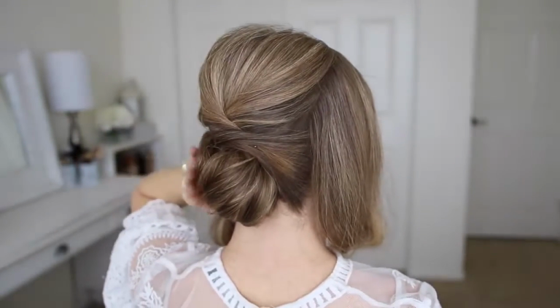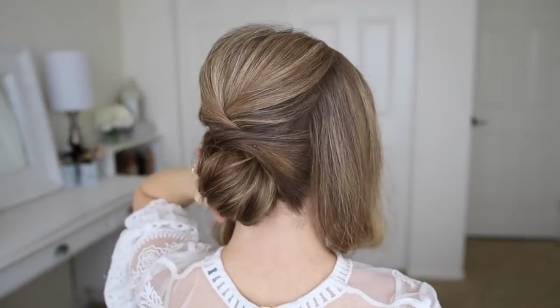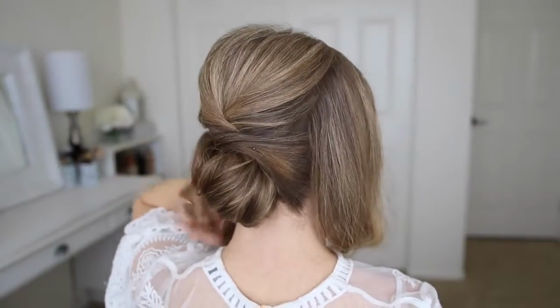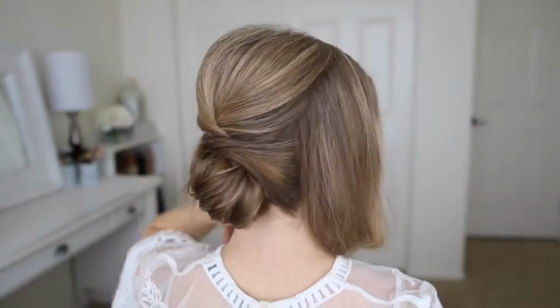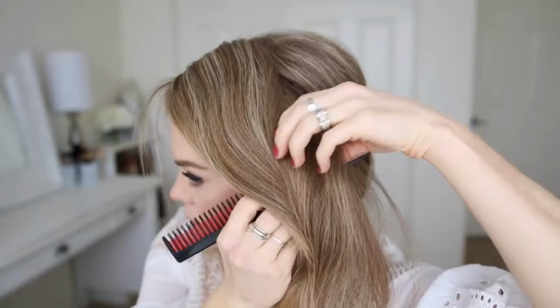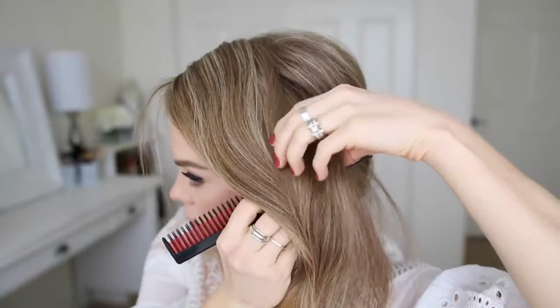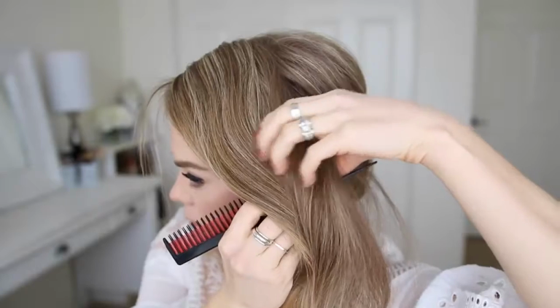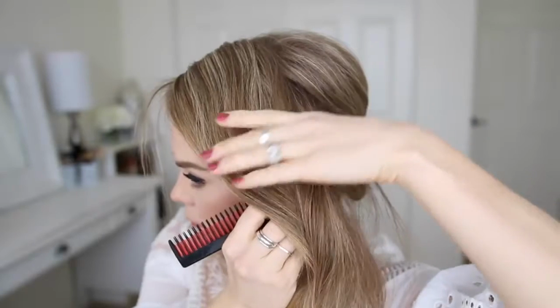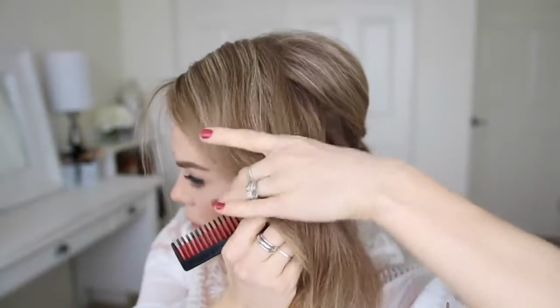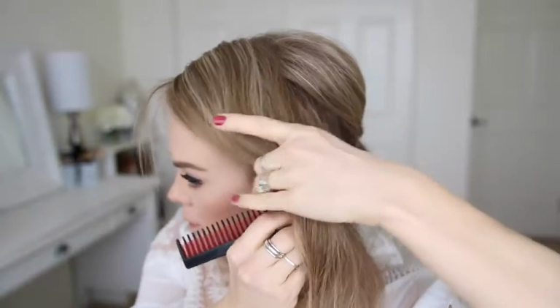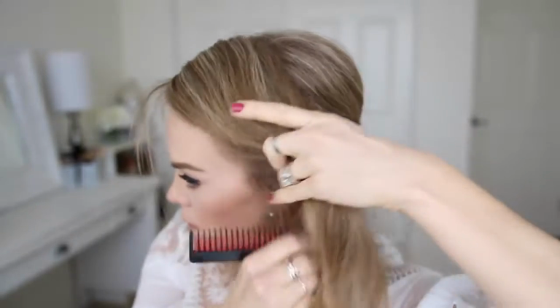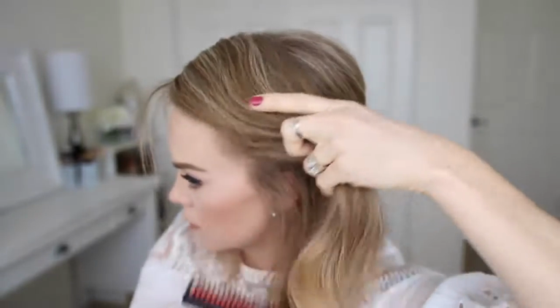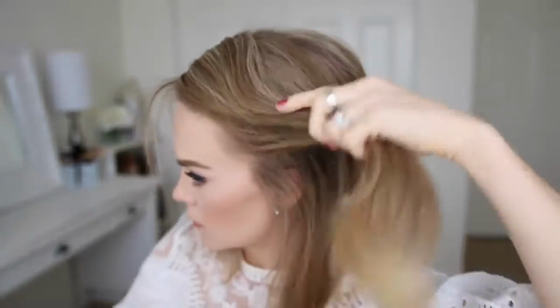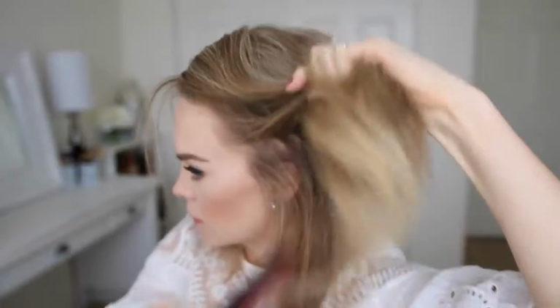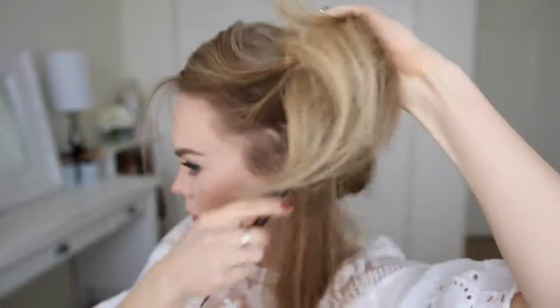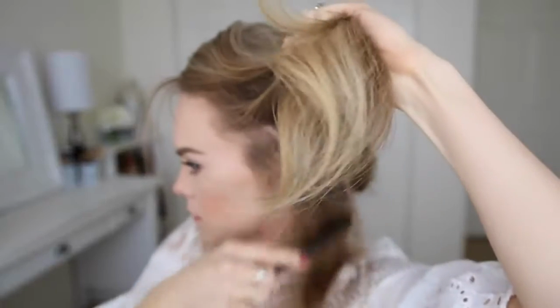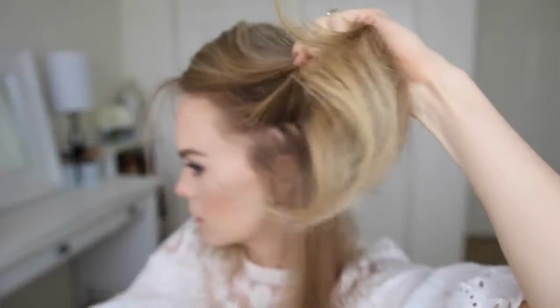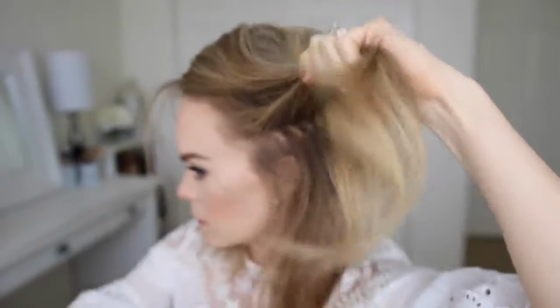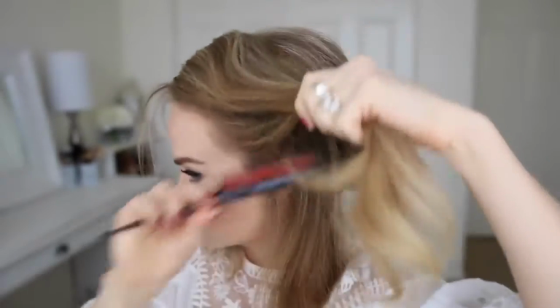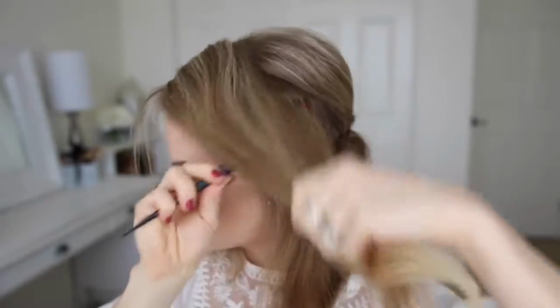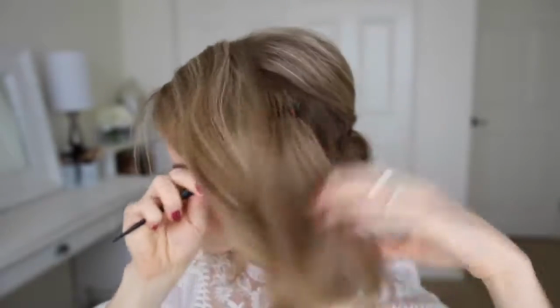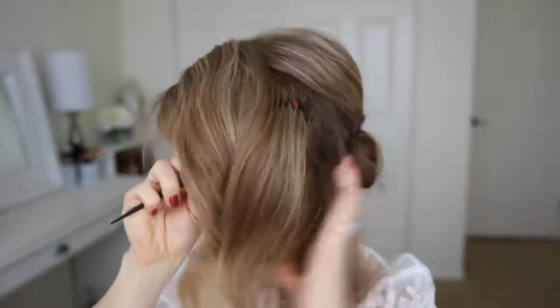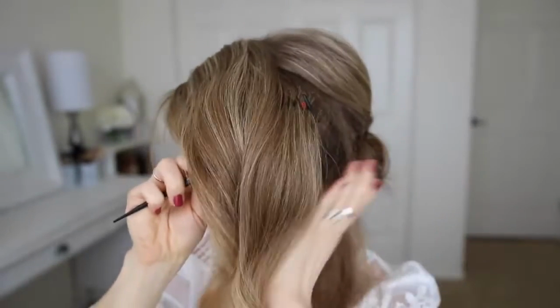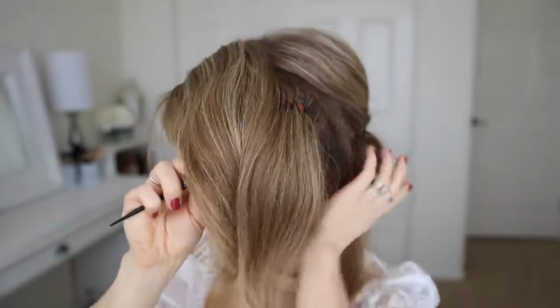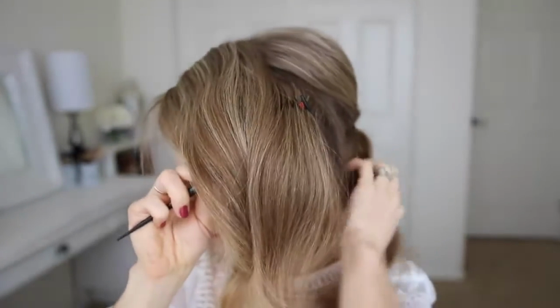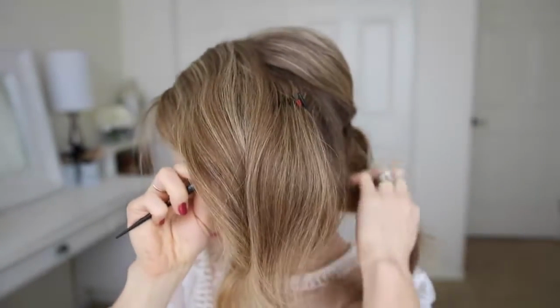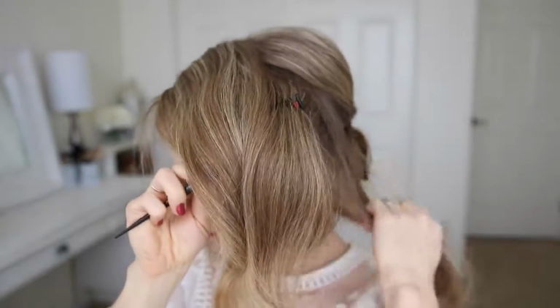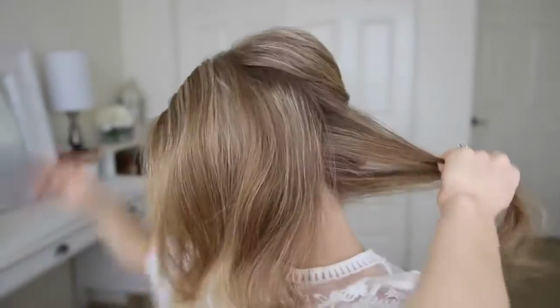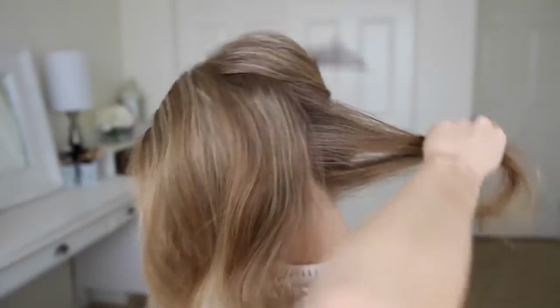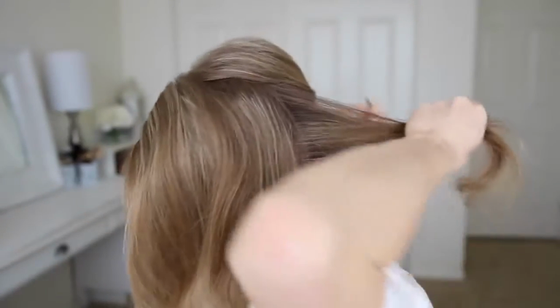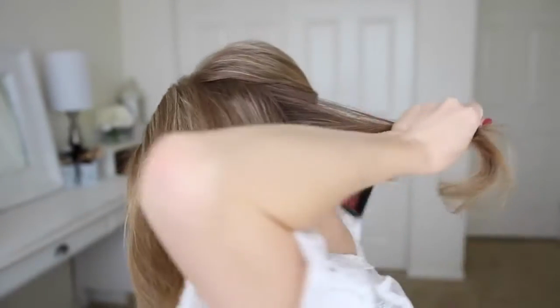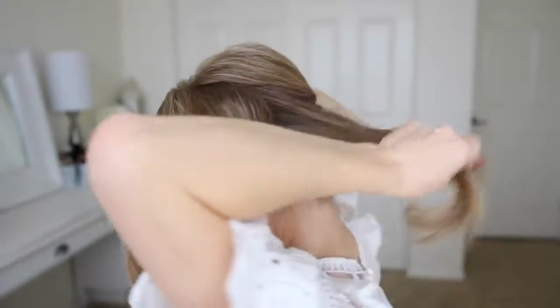Then I'm going to do the same thing with the hair on the left side — taking the bottom section, wrapping it over the bun, and pinning it underneath with bobby pins.